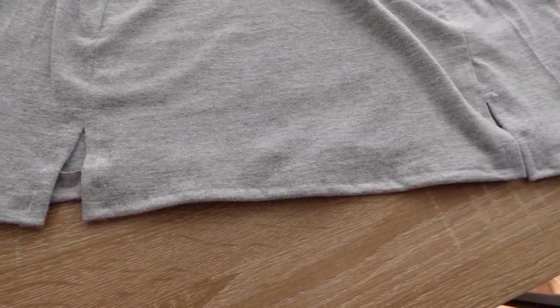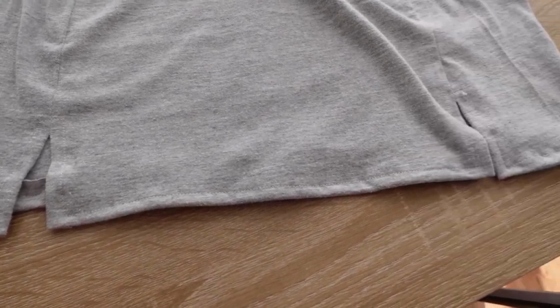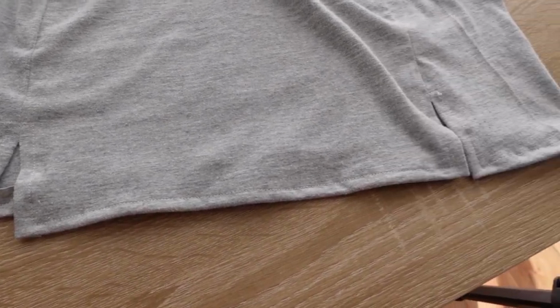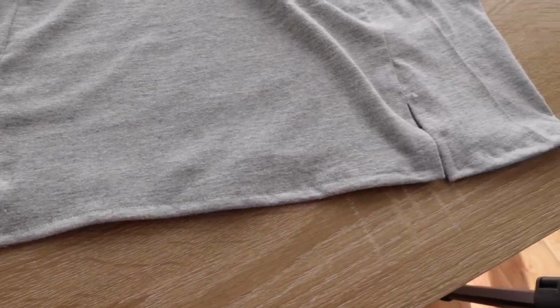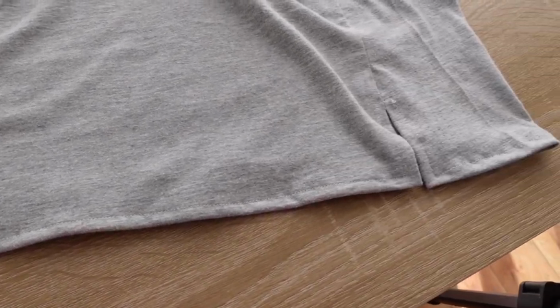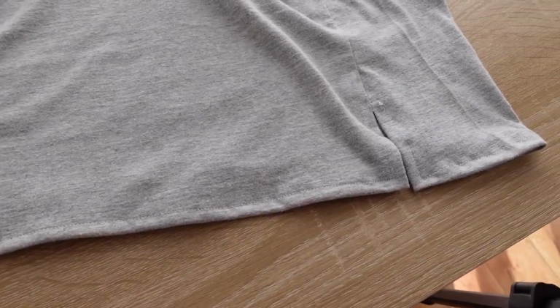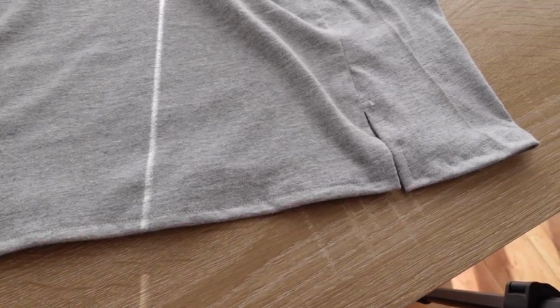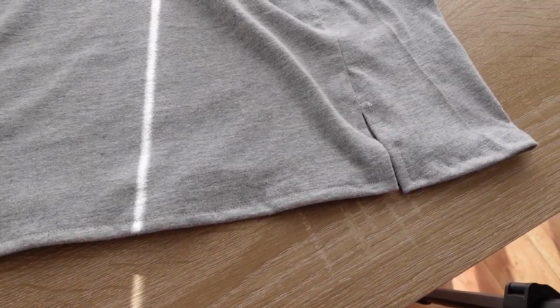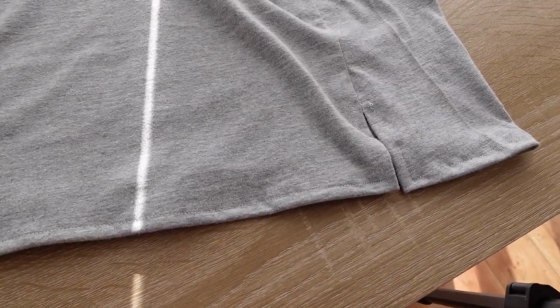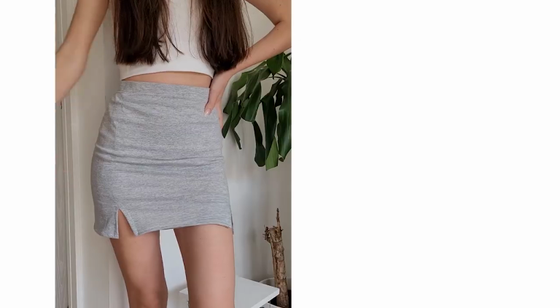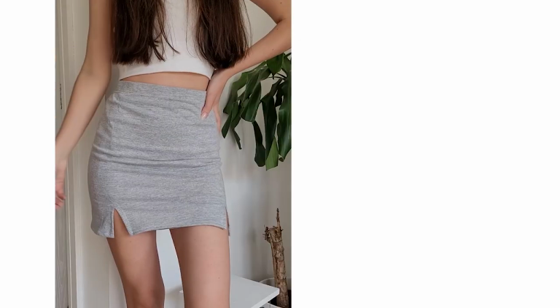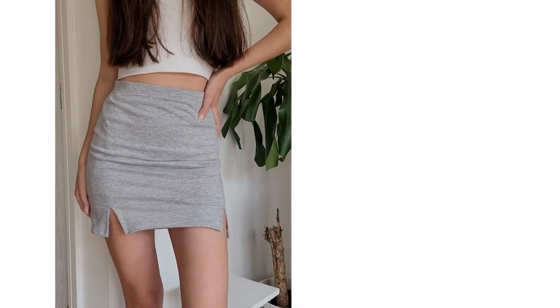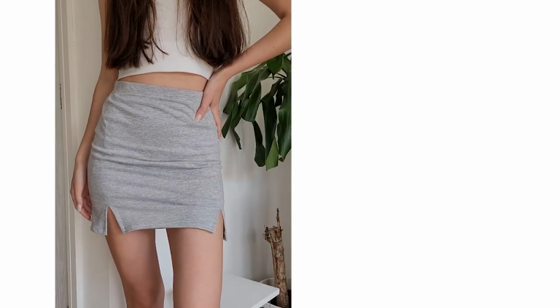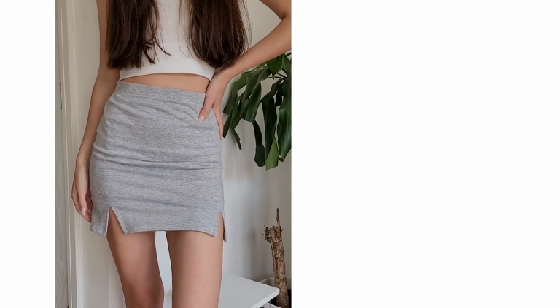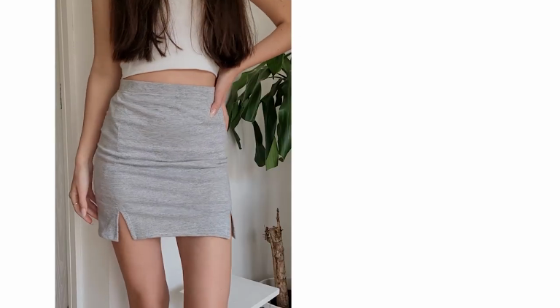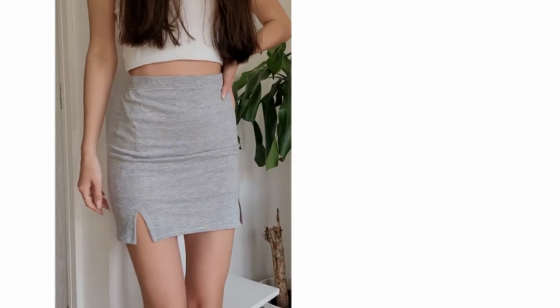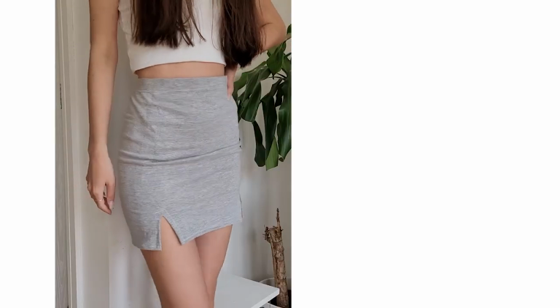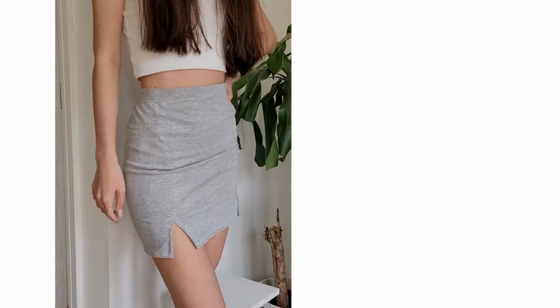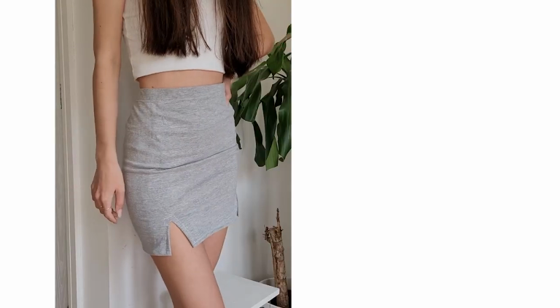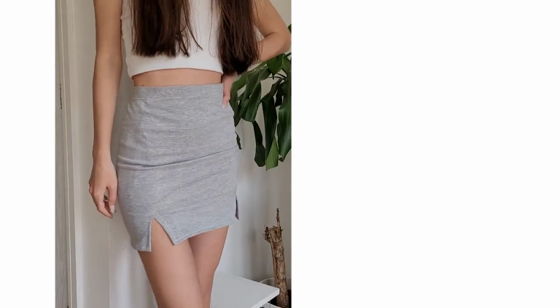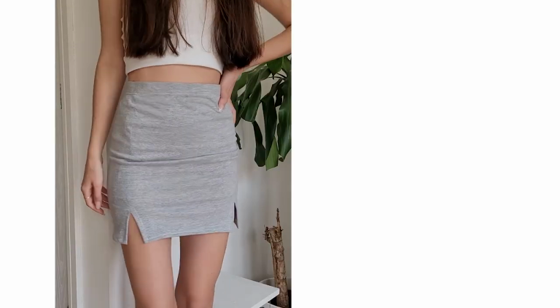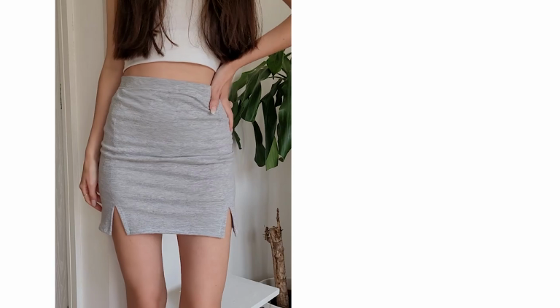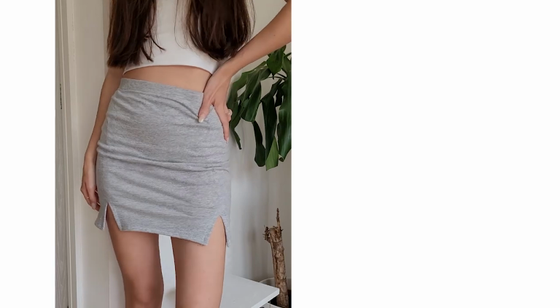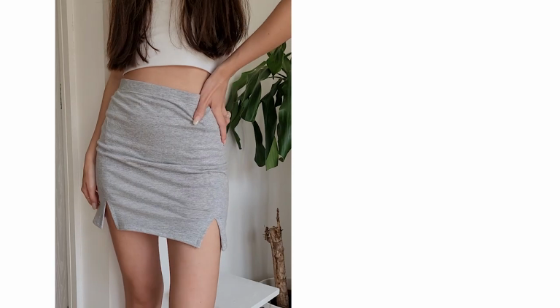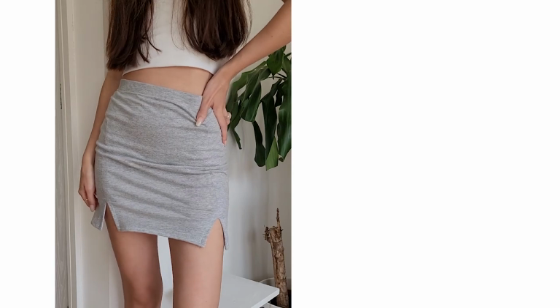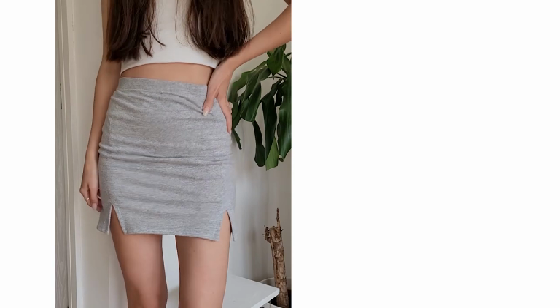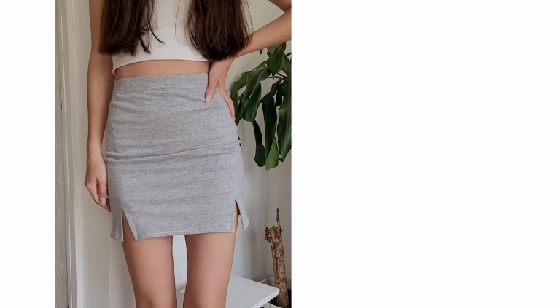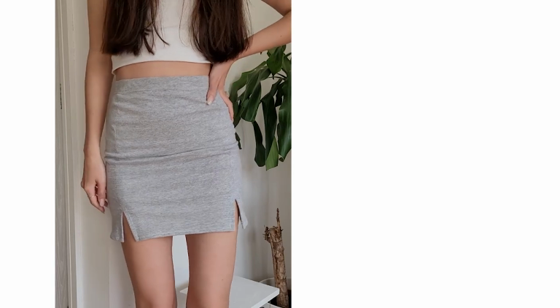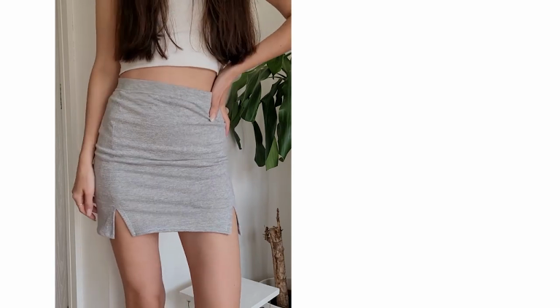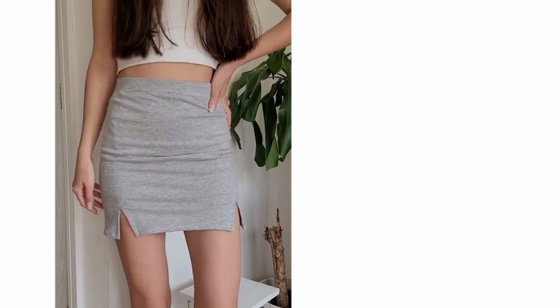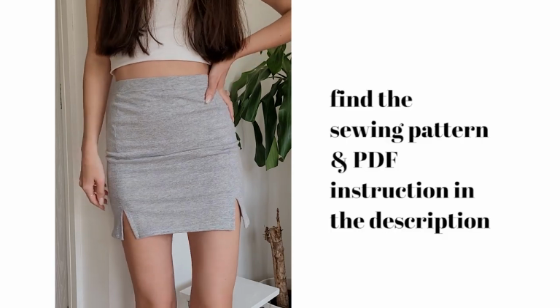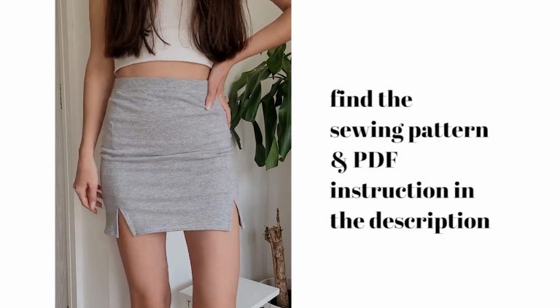After hemming it, your skirt is finished and this is the final outcome. We hope you enjoyed sewing this pattern.